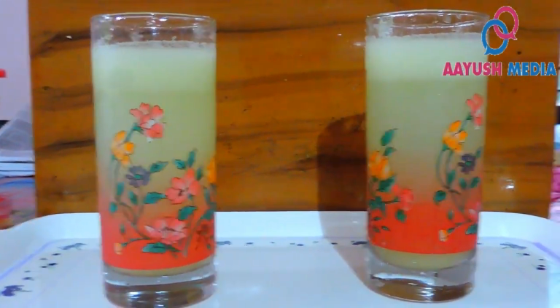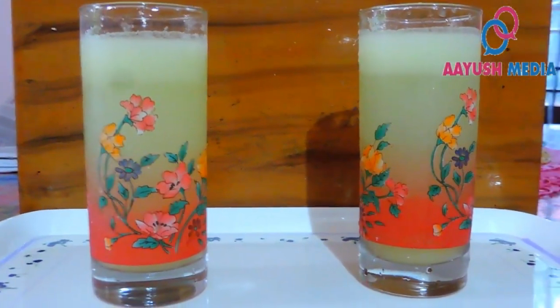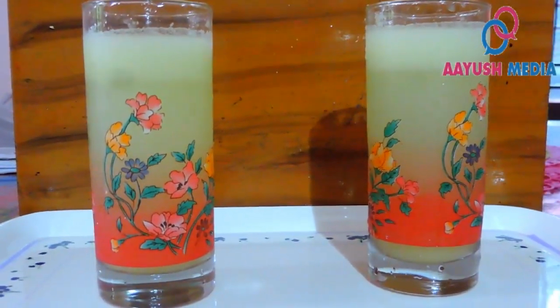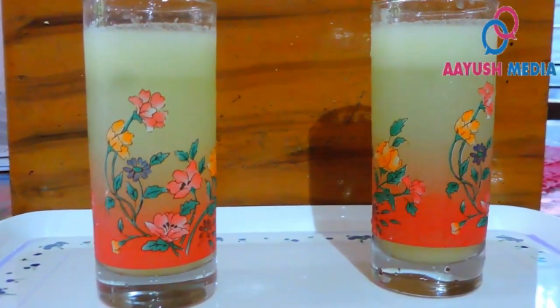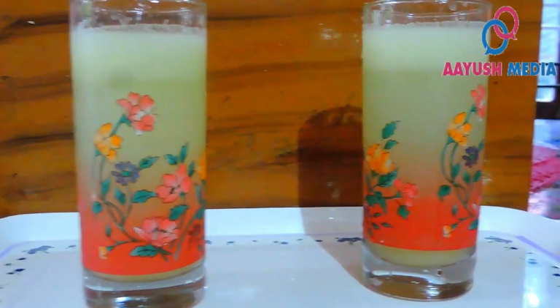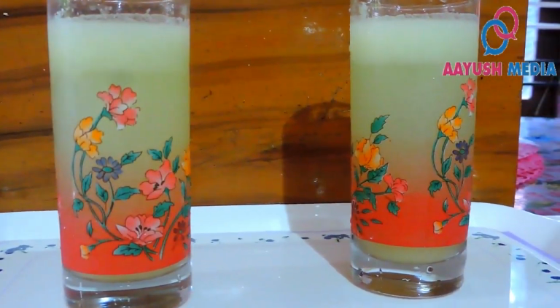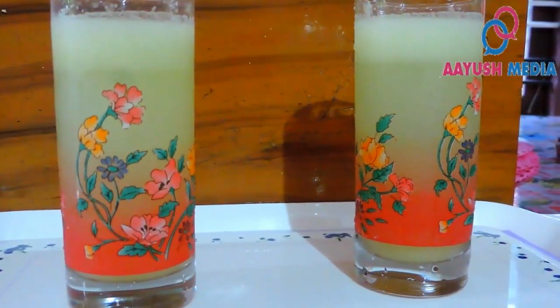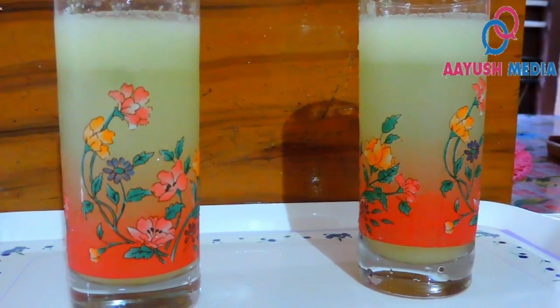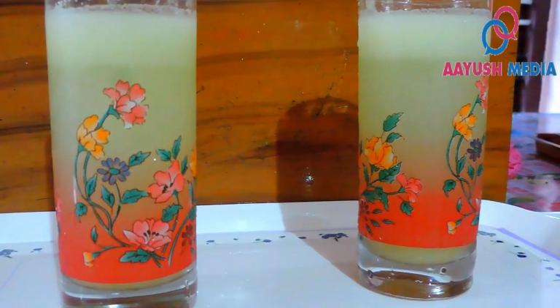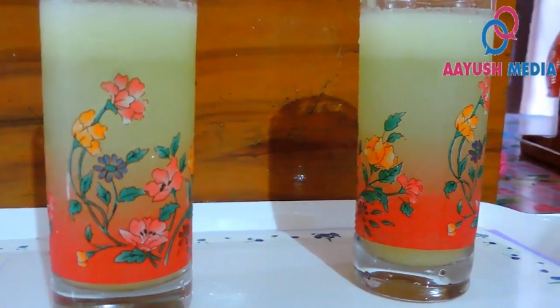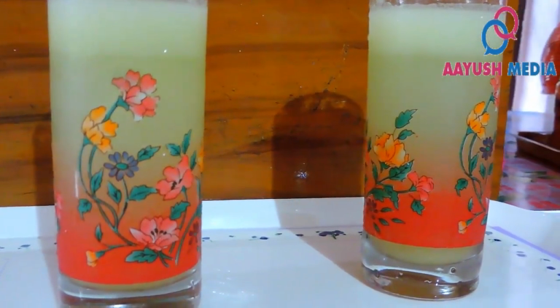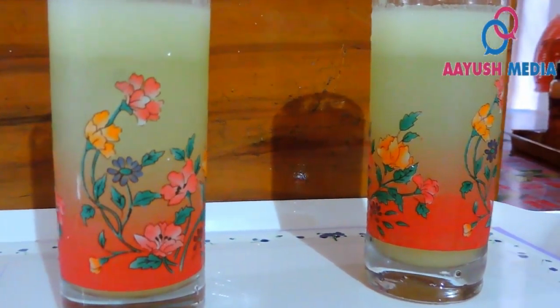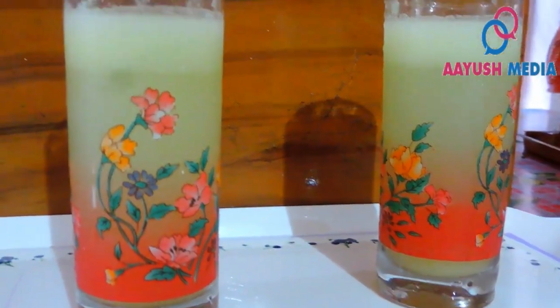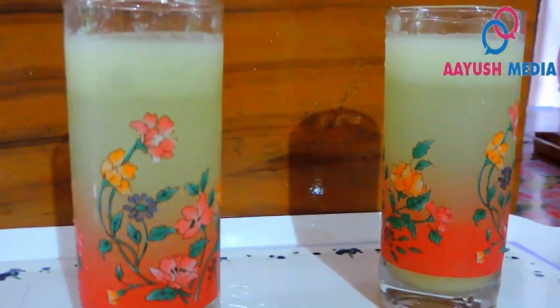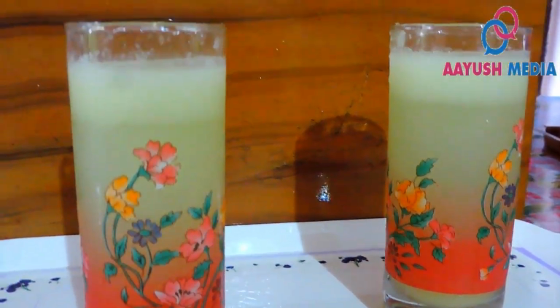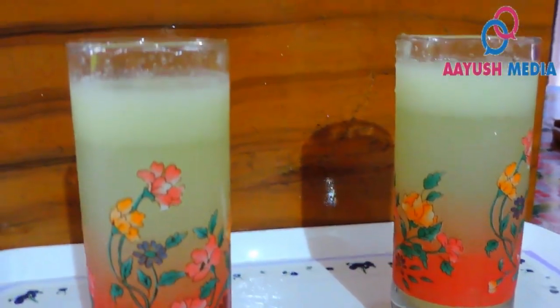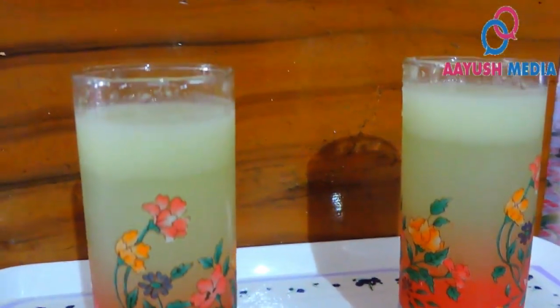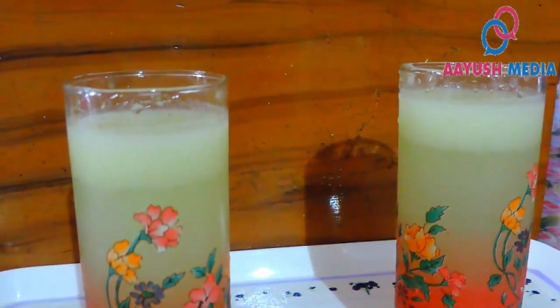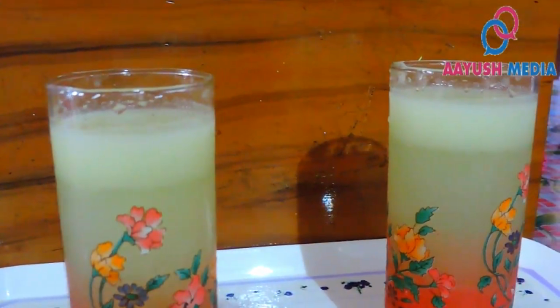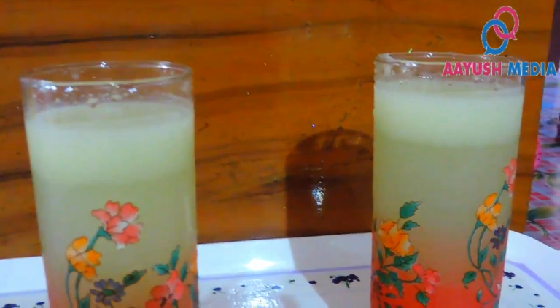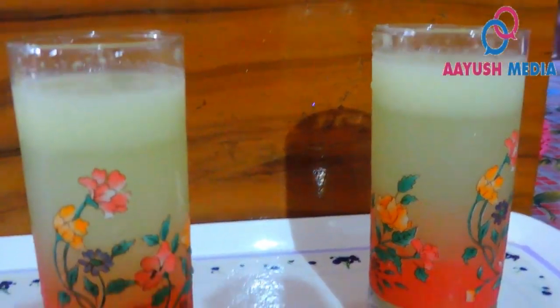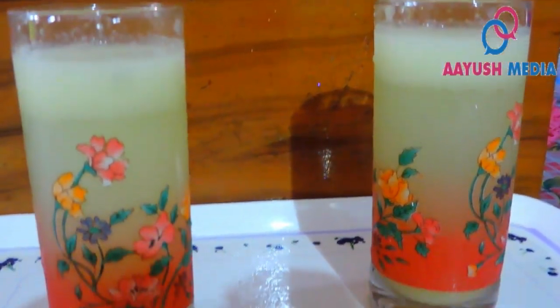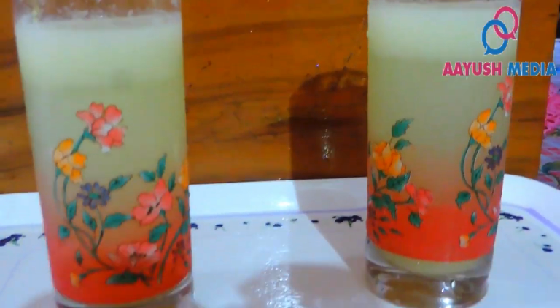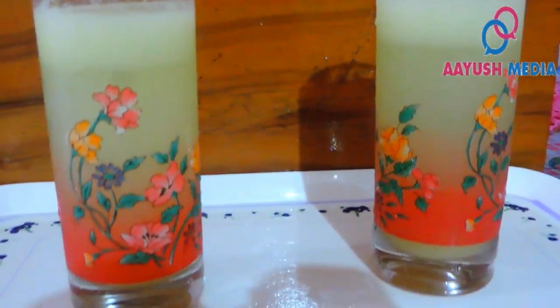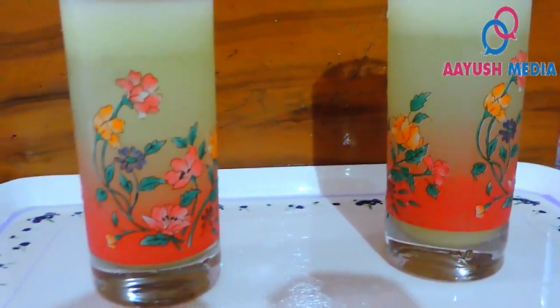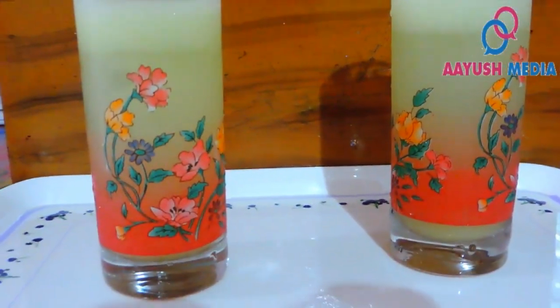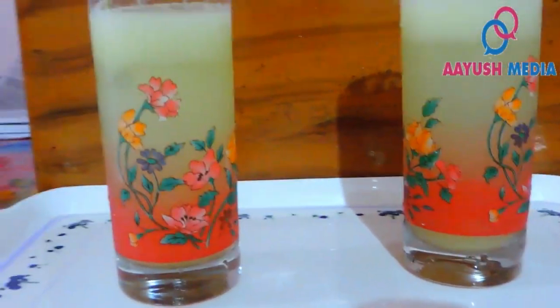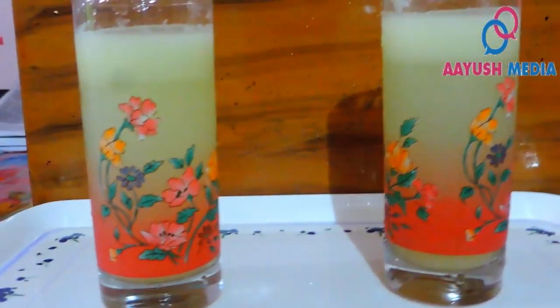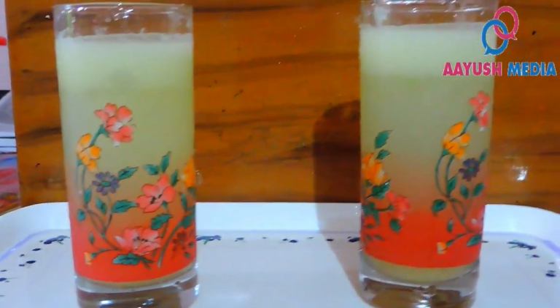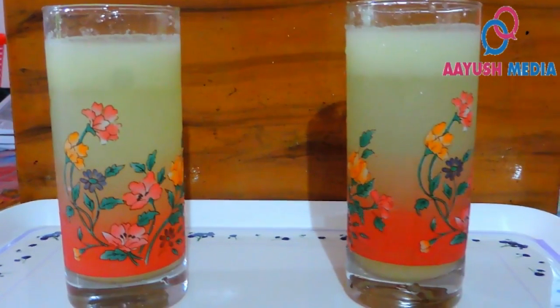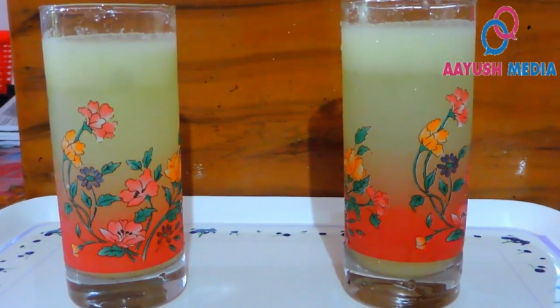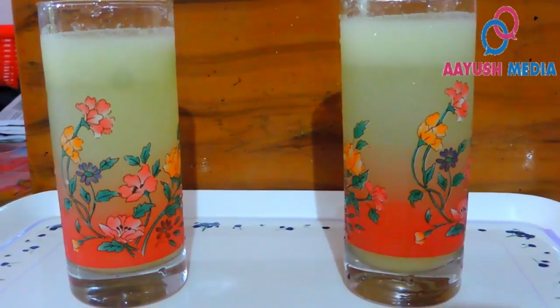It is purifying blood. It is a good thing.